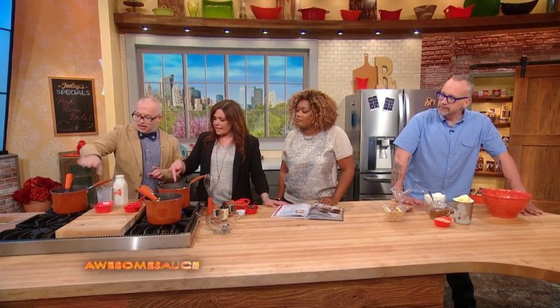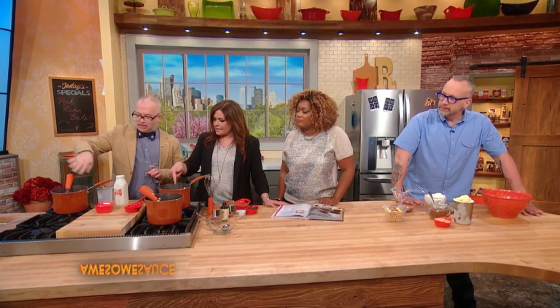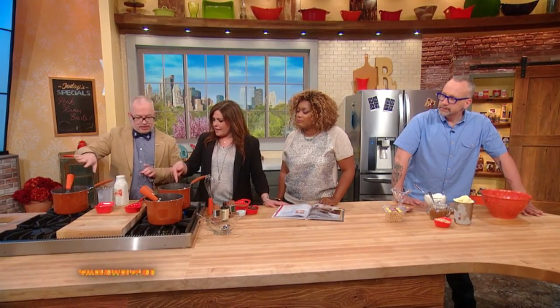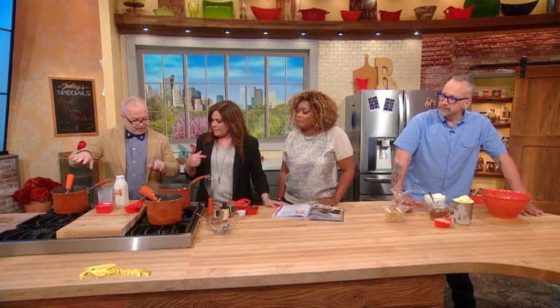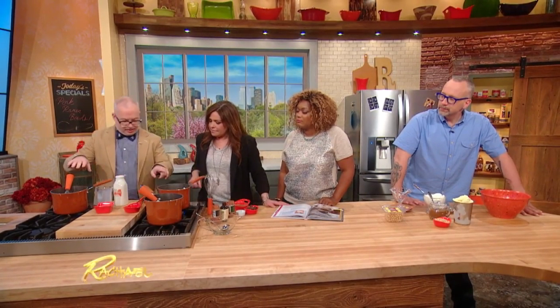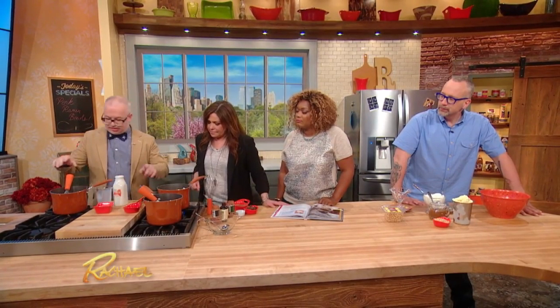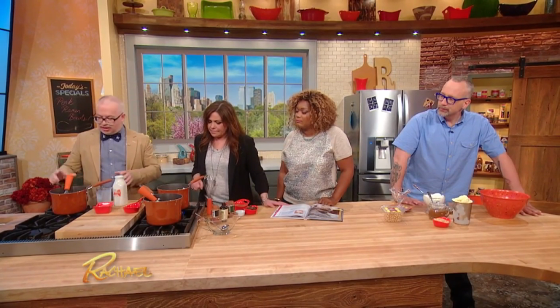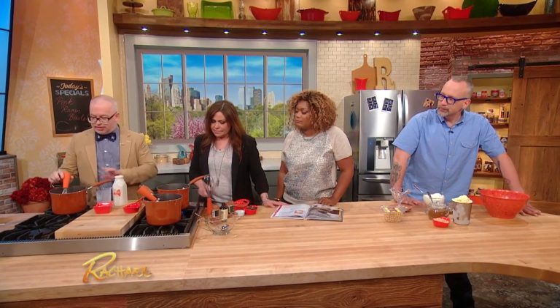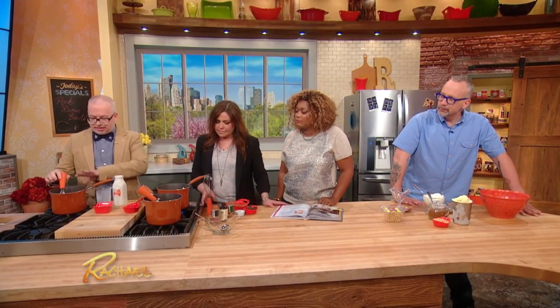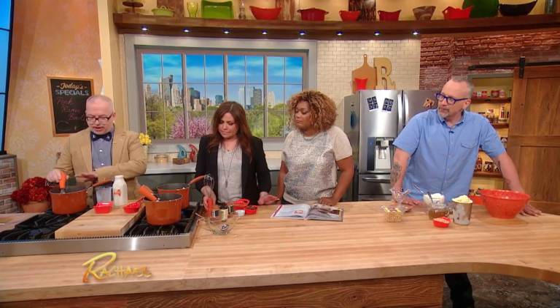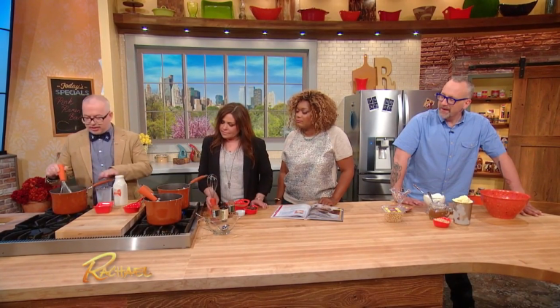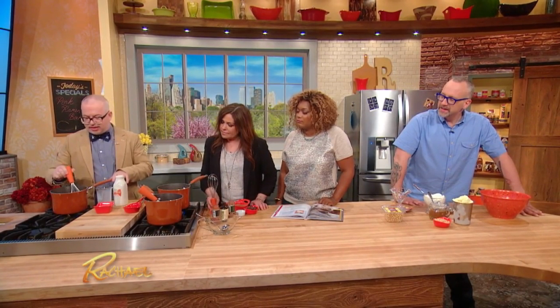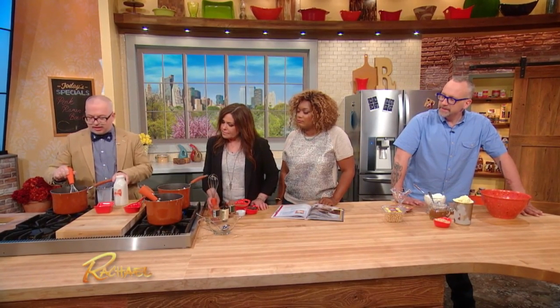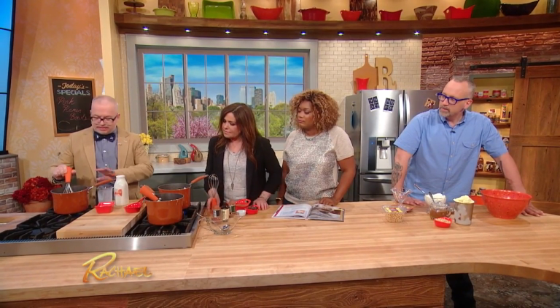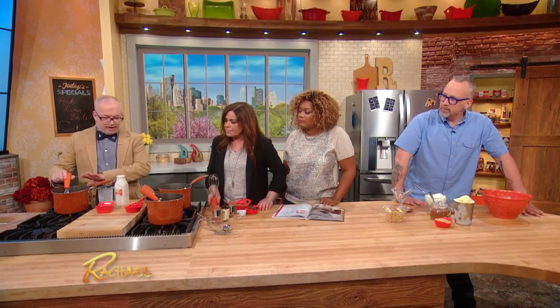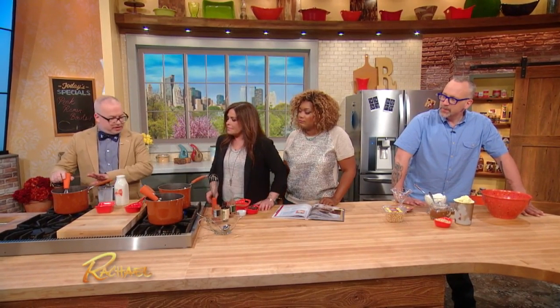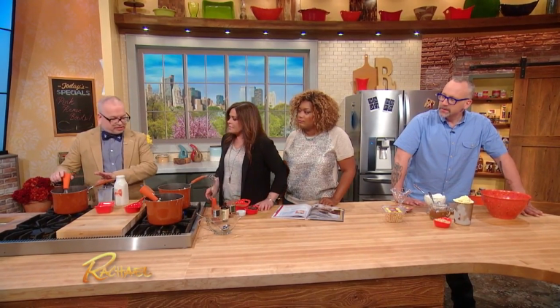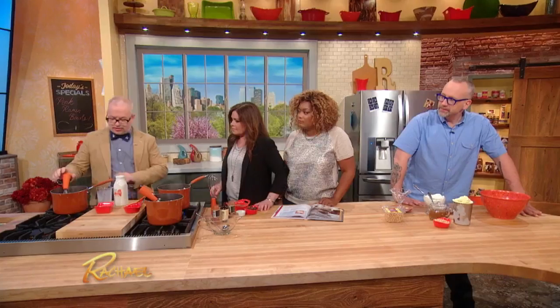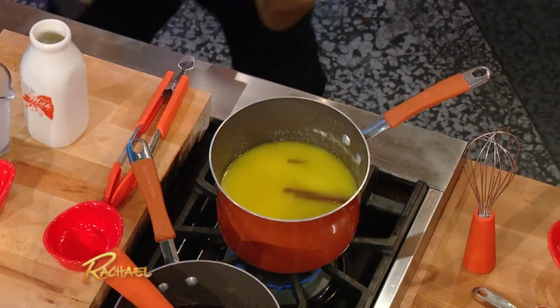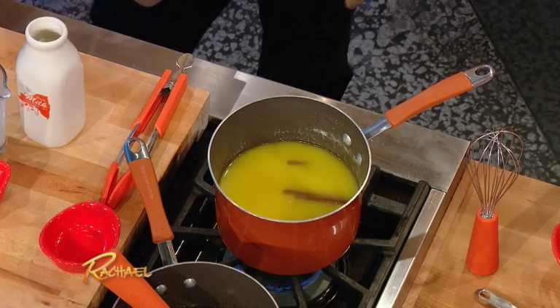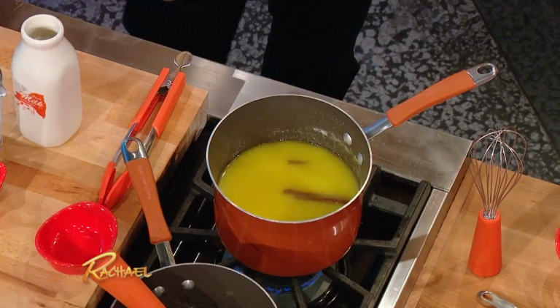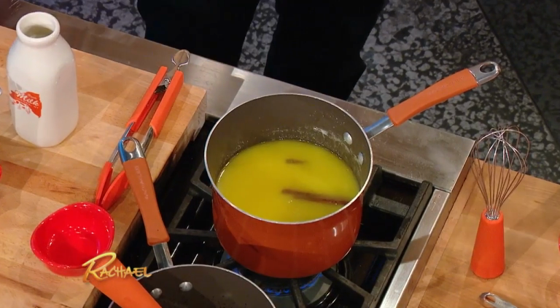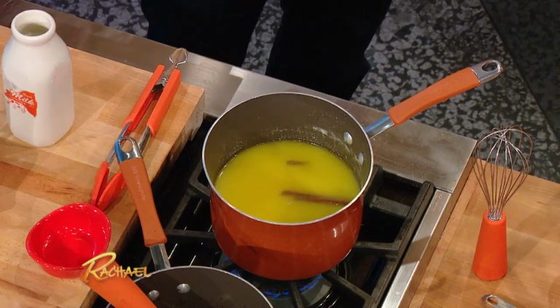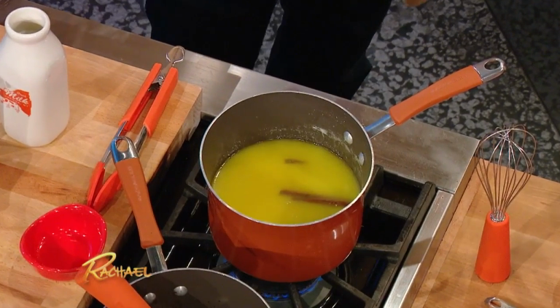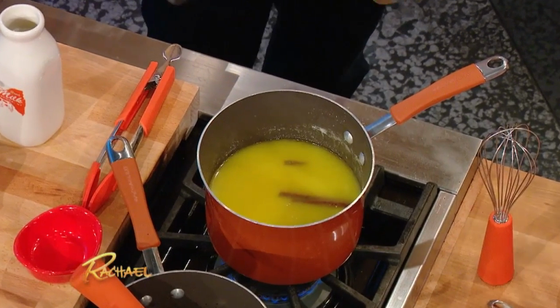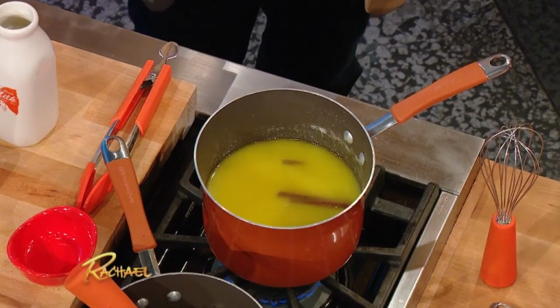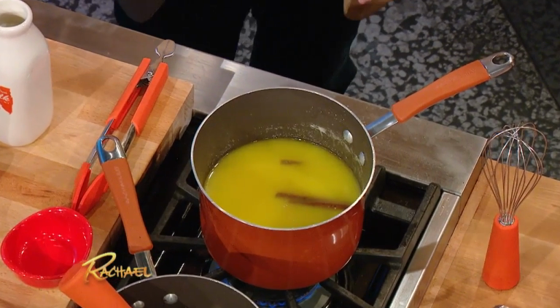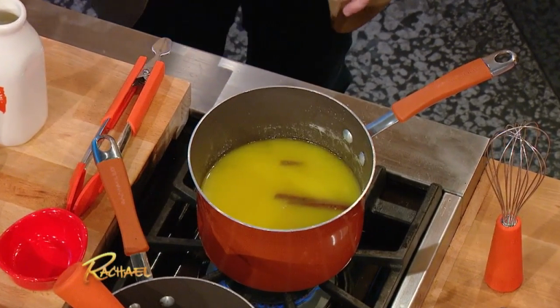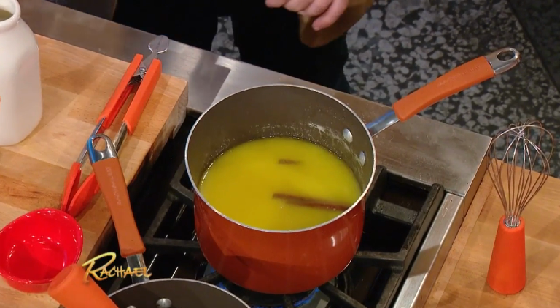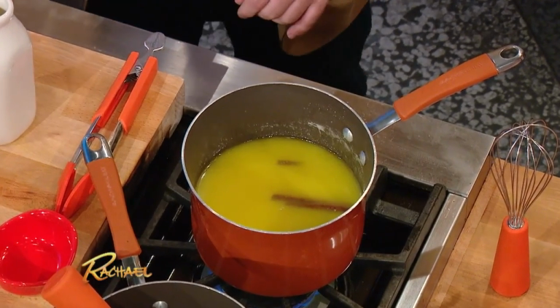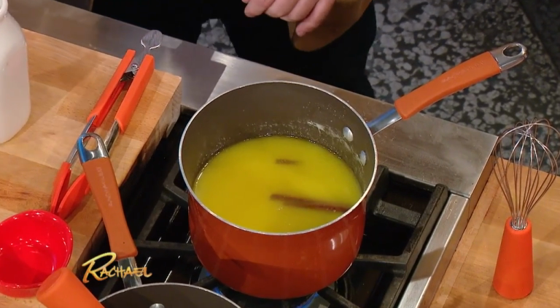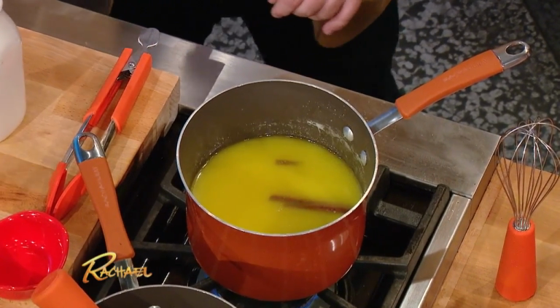Like this — this is probably gonna take at least five minutes to do. Not too high of a heat, because you don't want to scald the sugar.